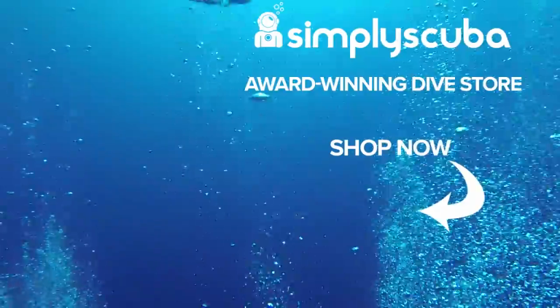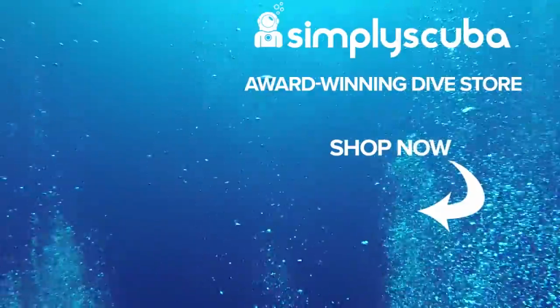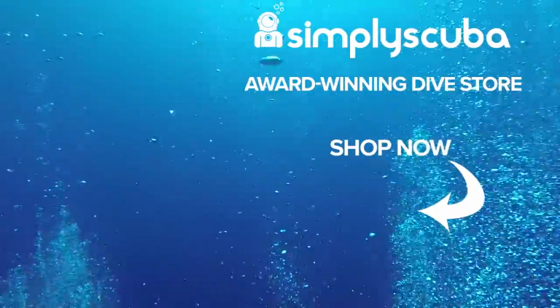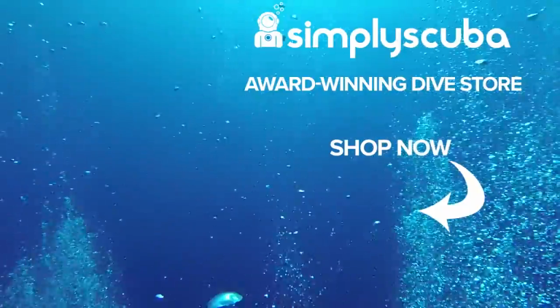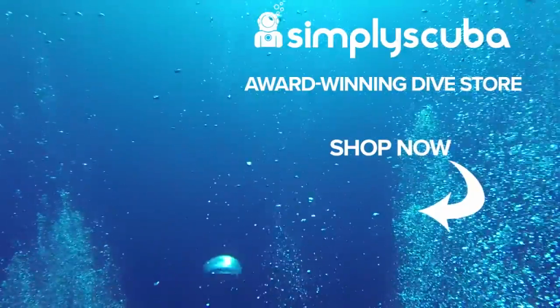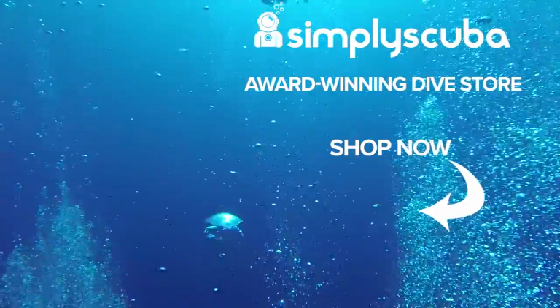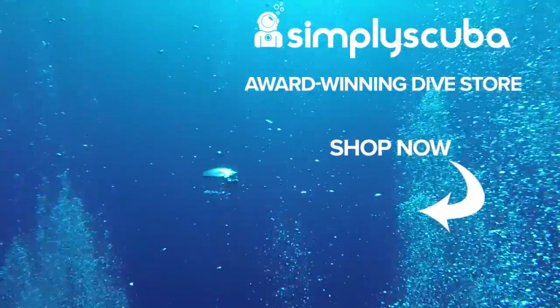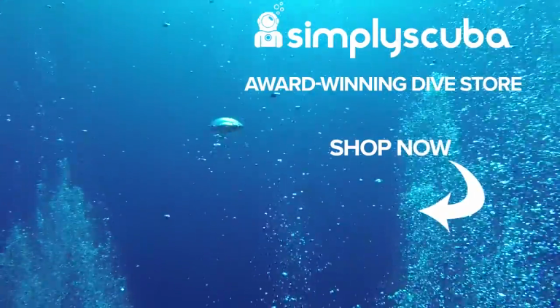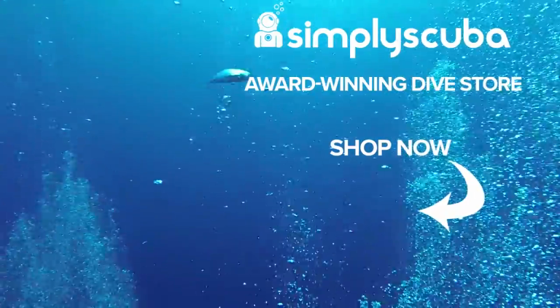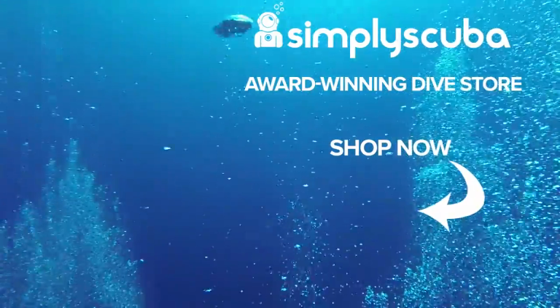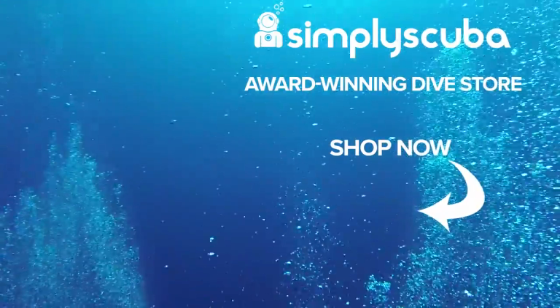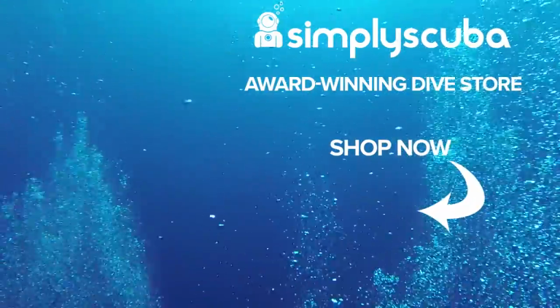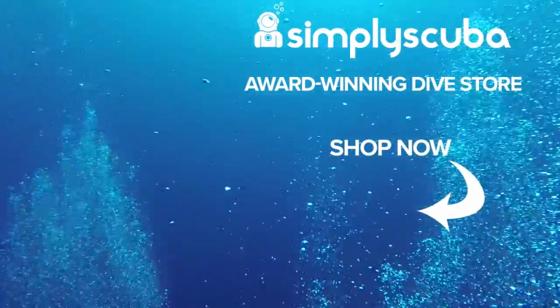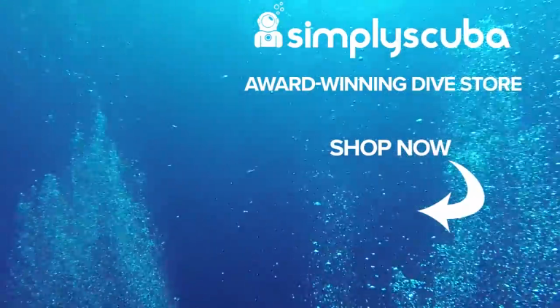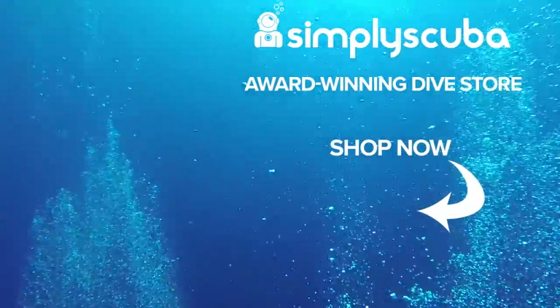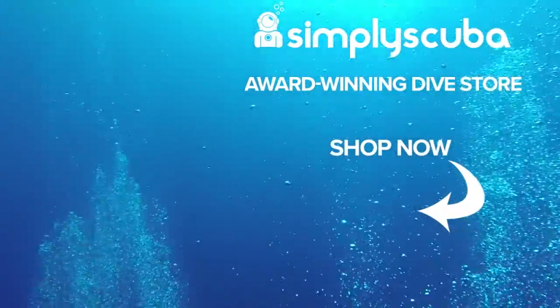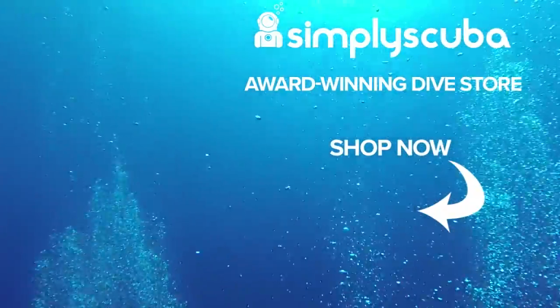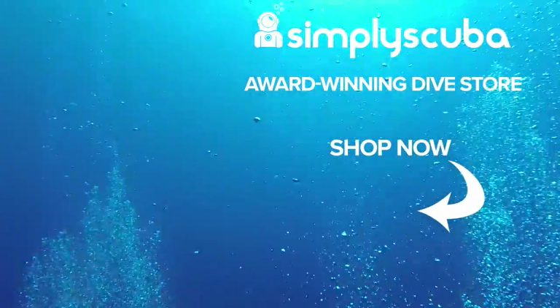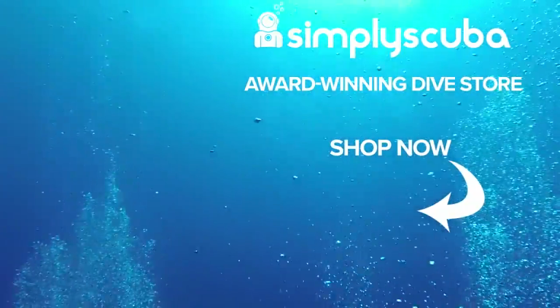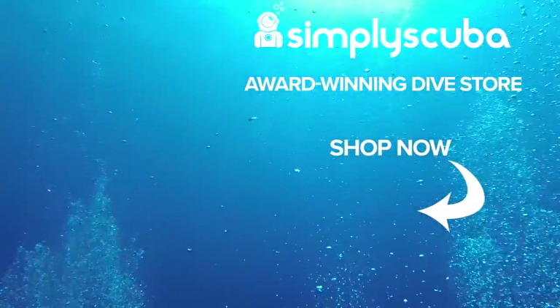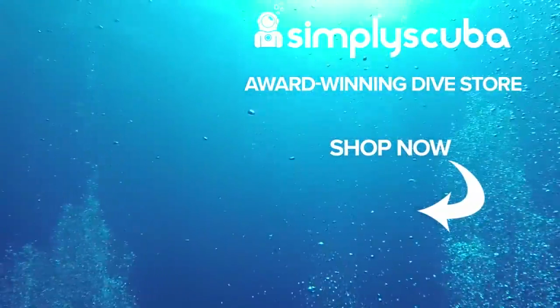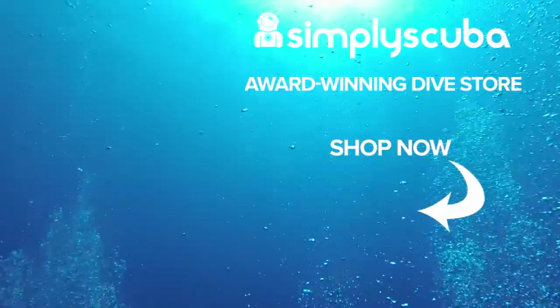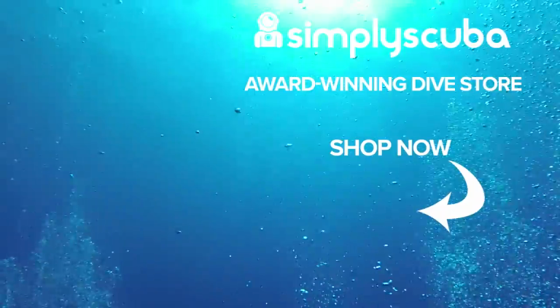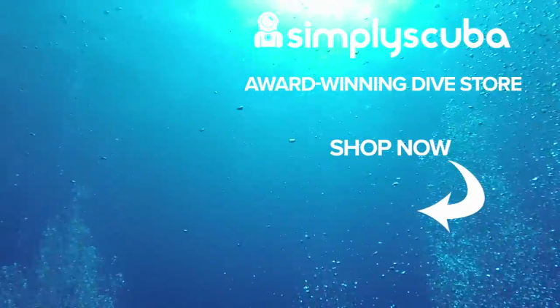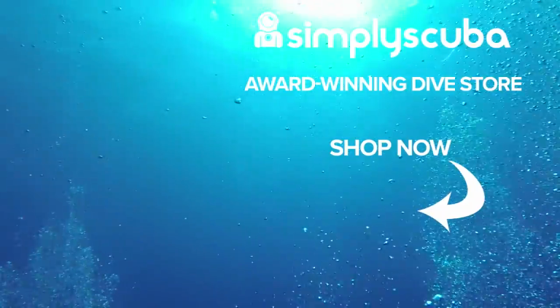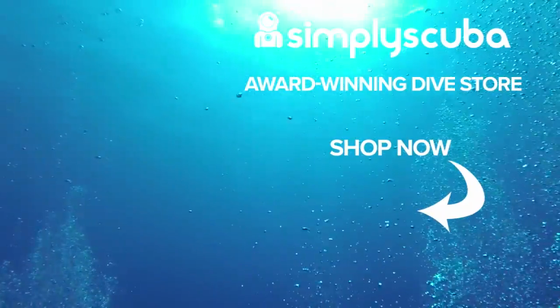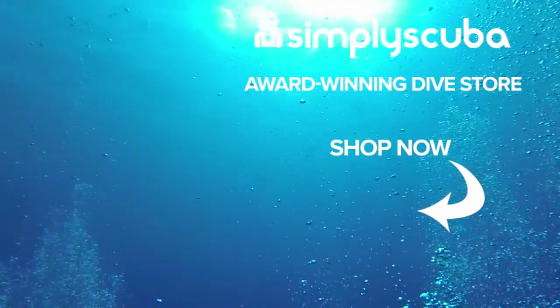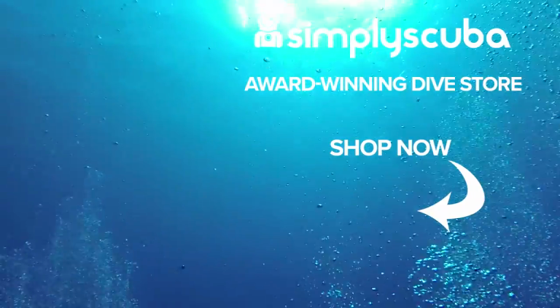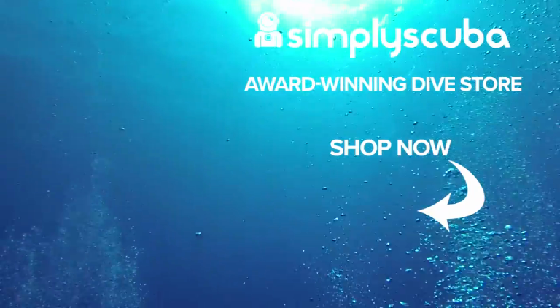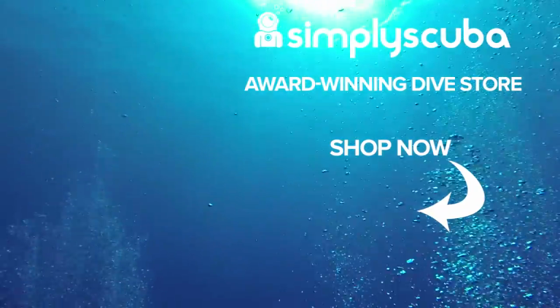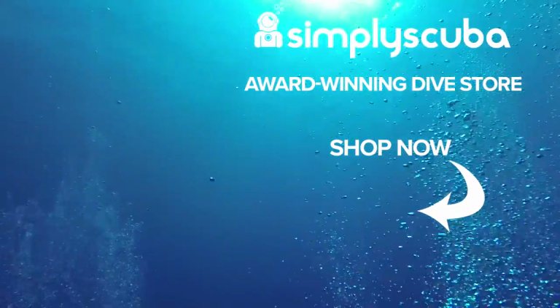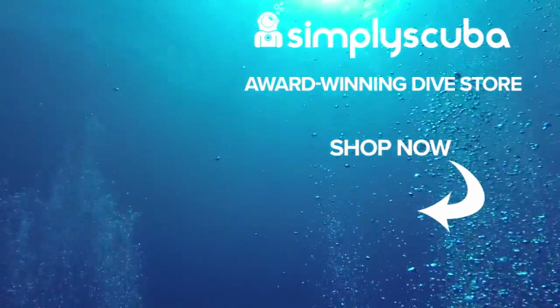We are an online dive store serving the UK and the world for all your diving equipment needs, so why not visit us at simplyscuba.com or click the box on your screen.